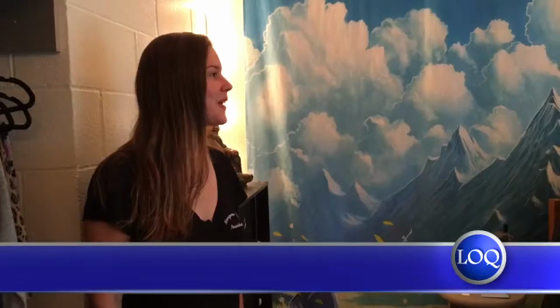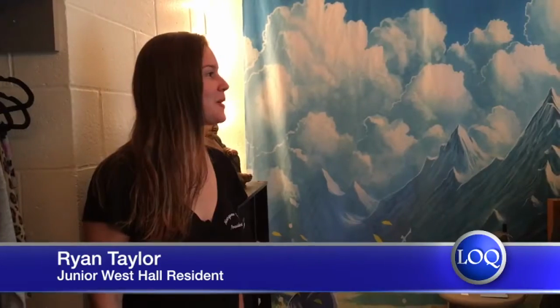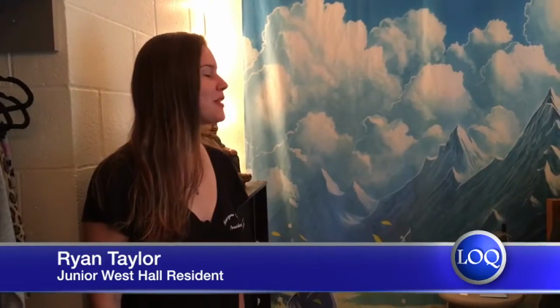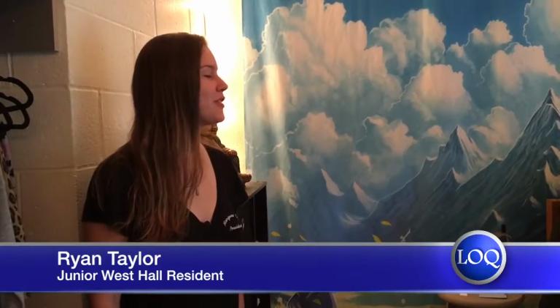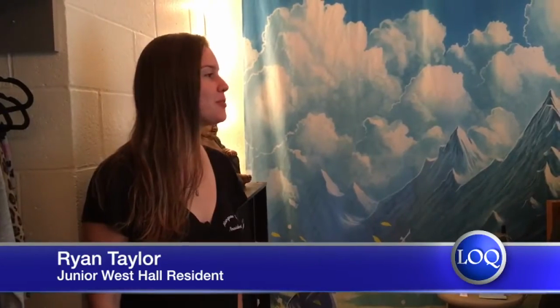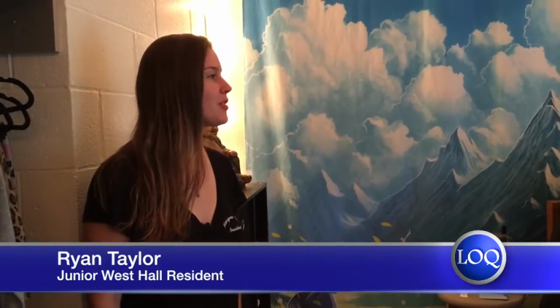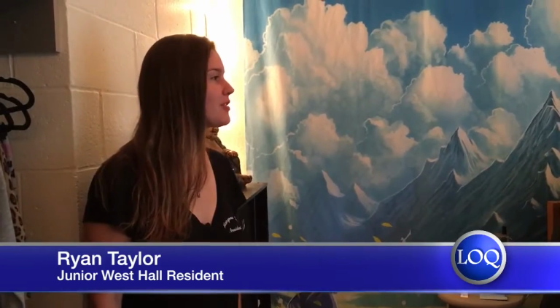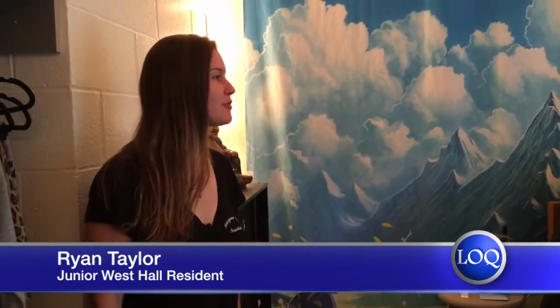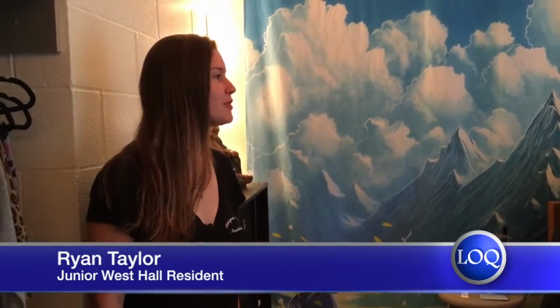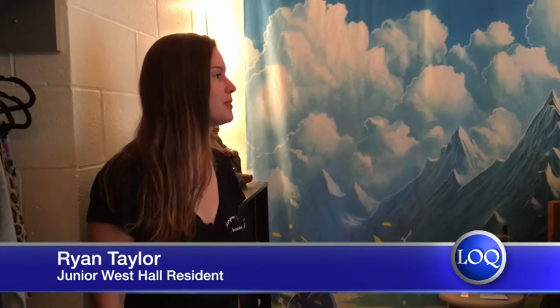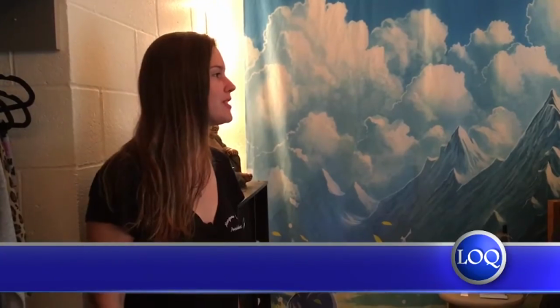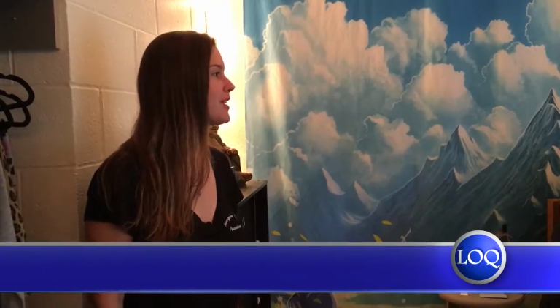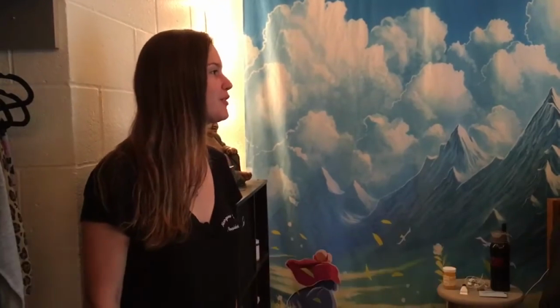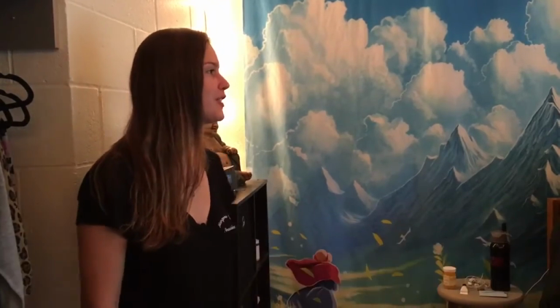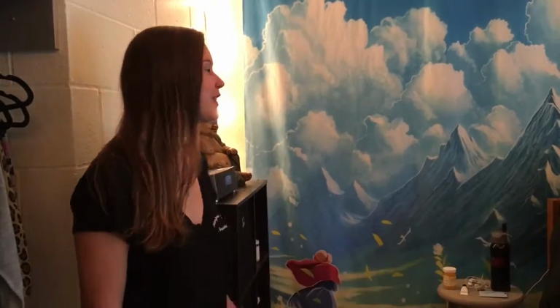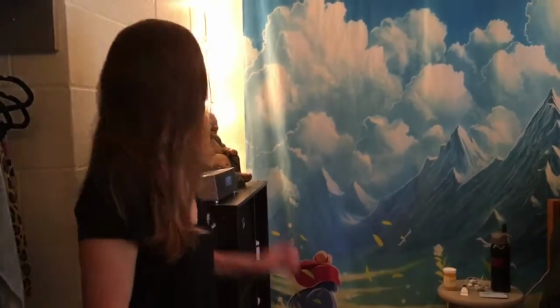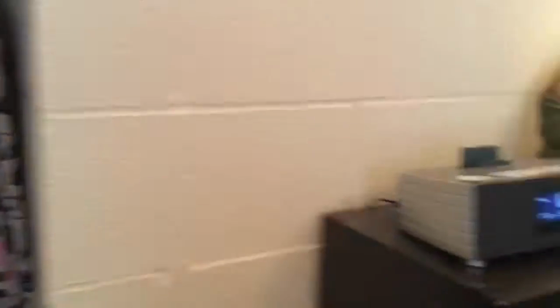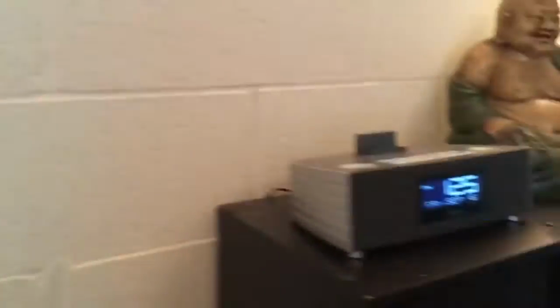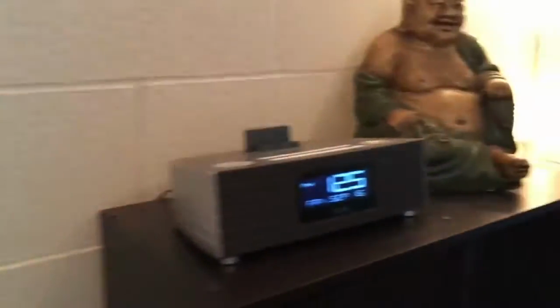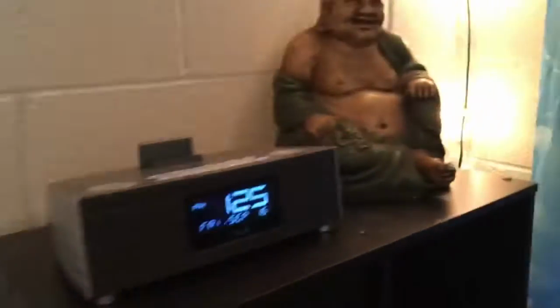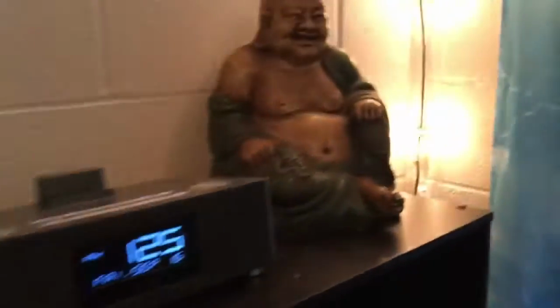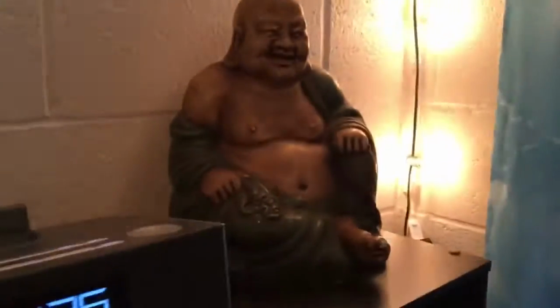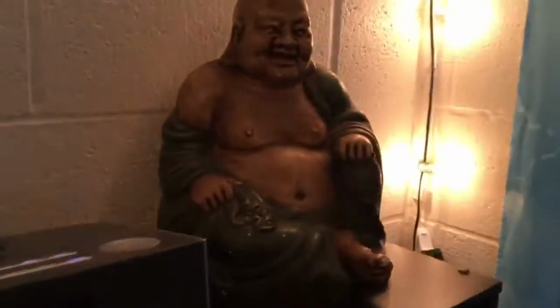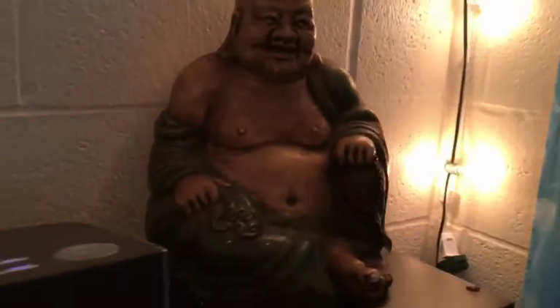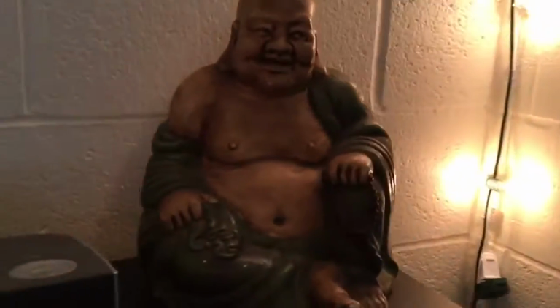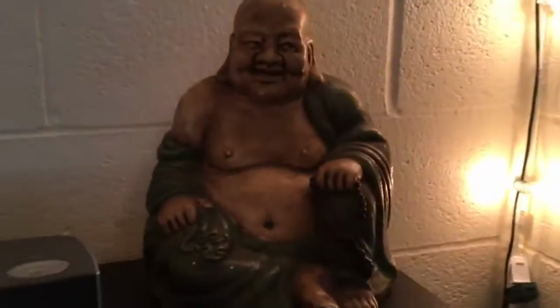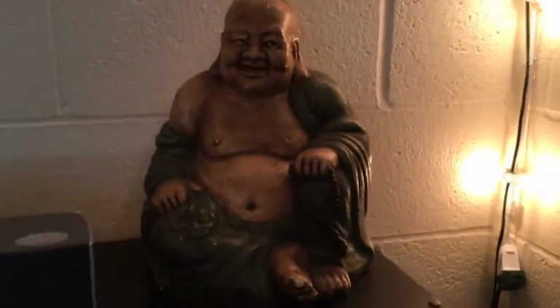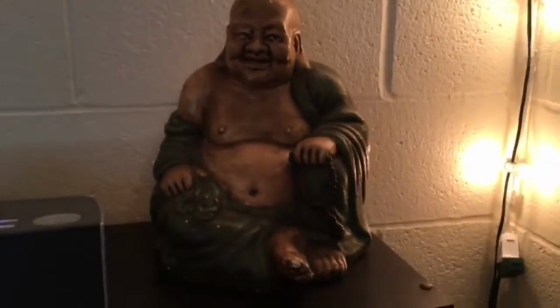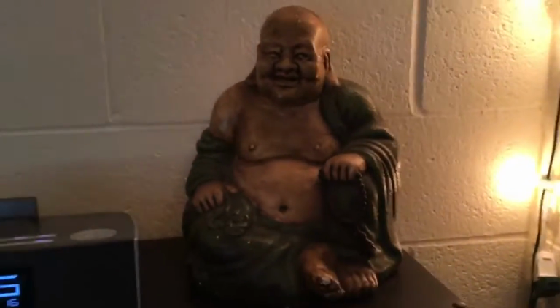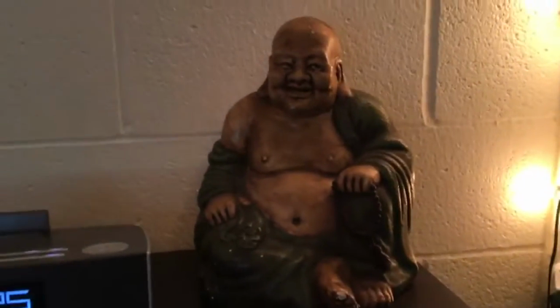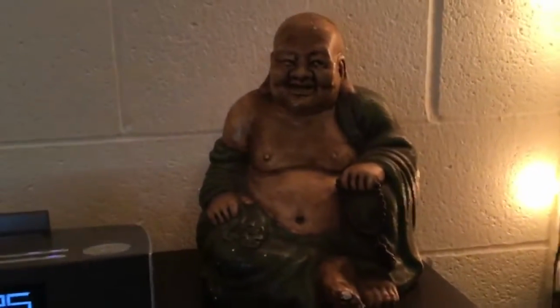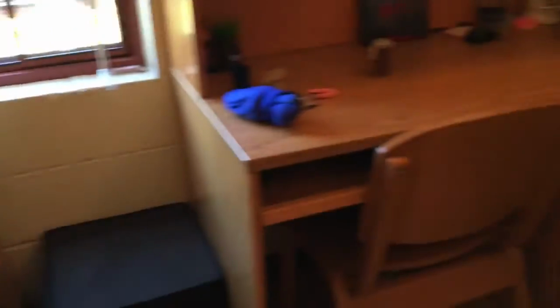My favorite part of the room is definitely my Buddha statue that my best friend gave me.